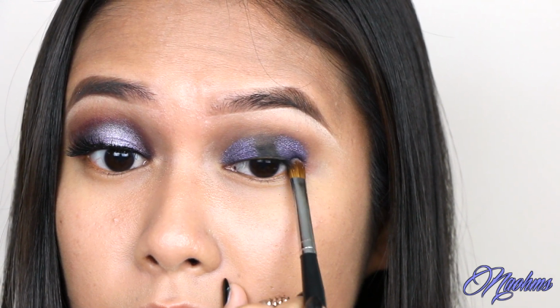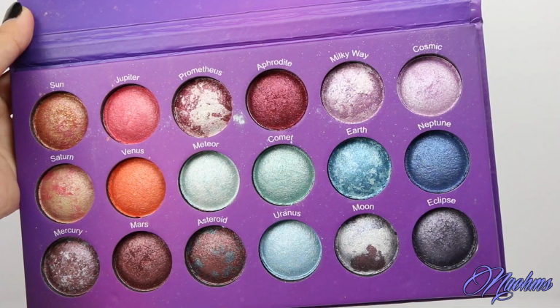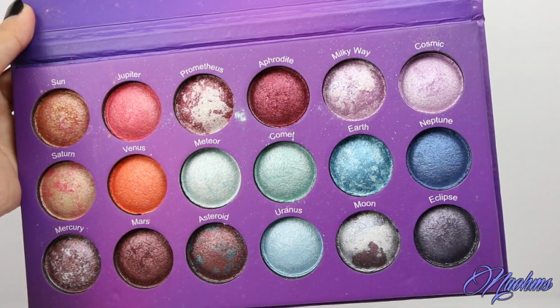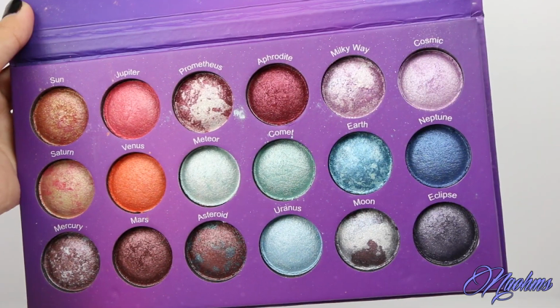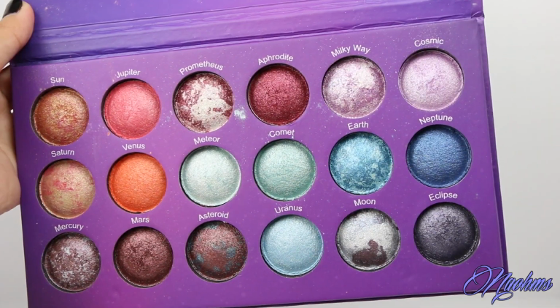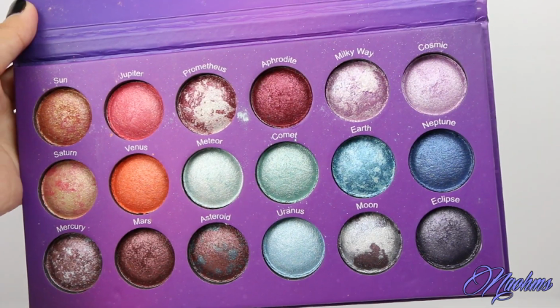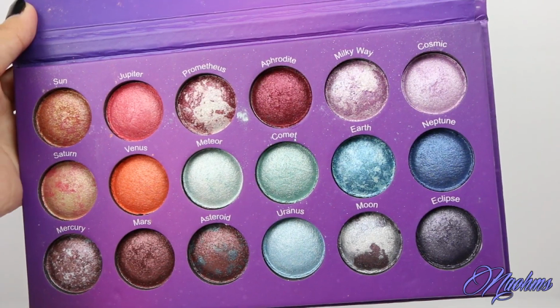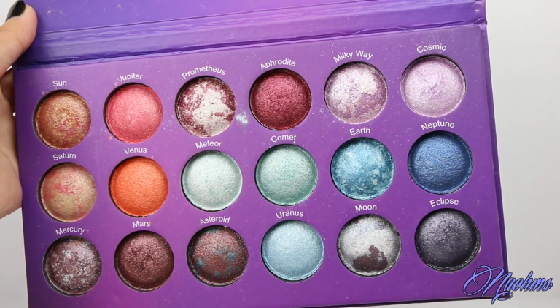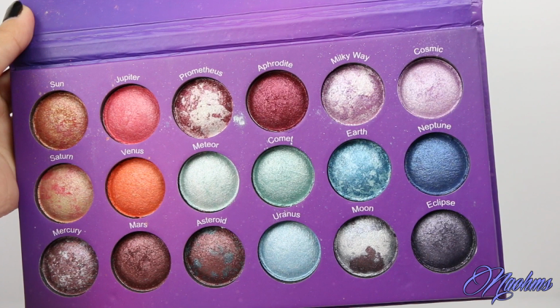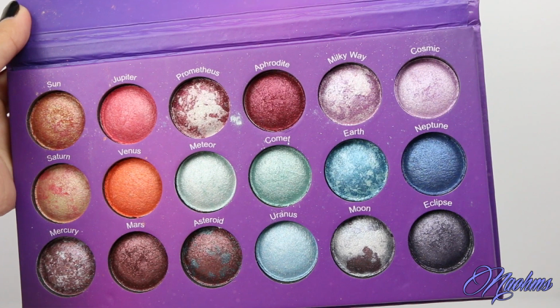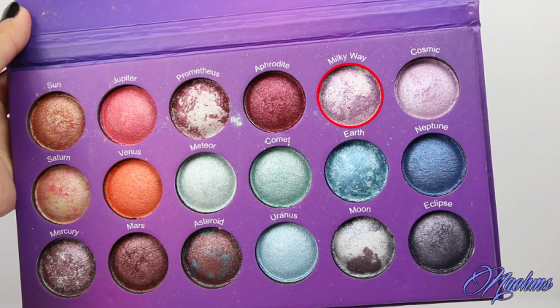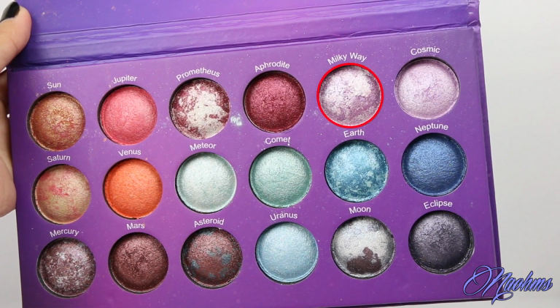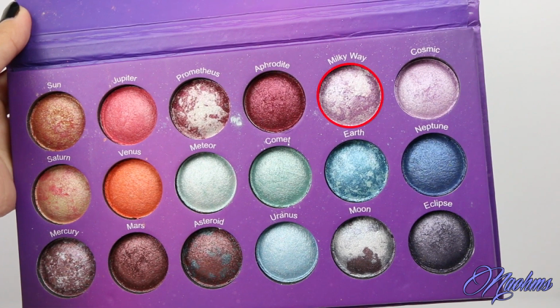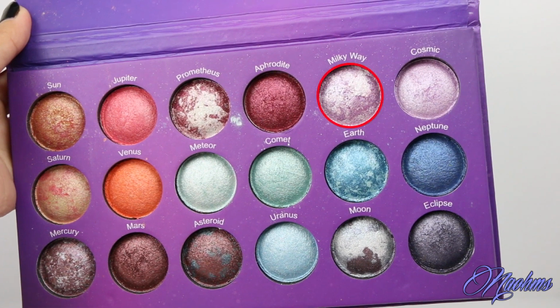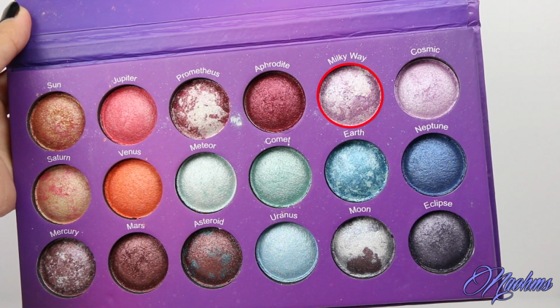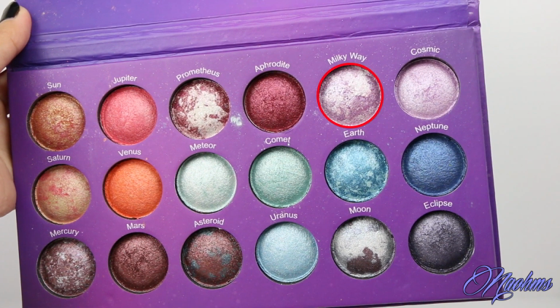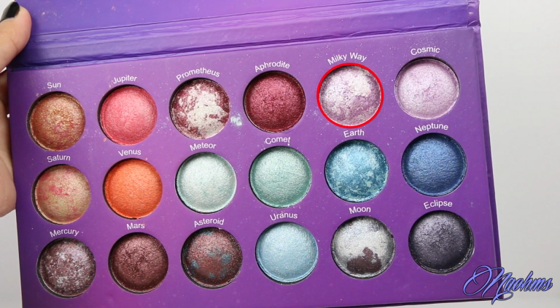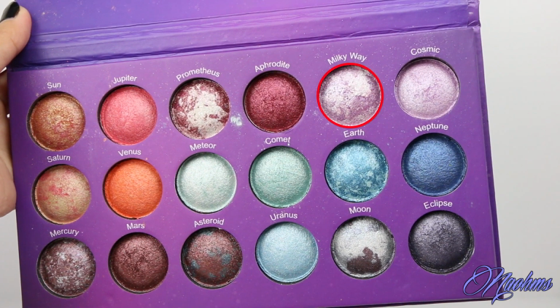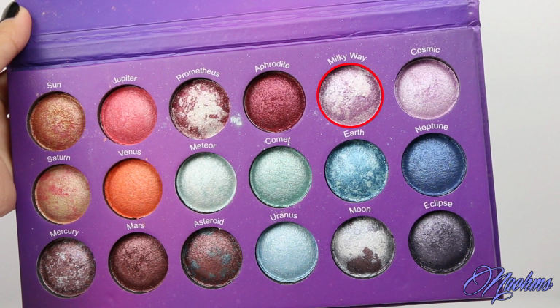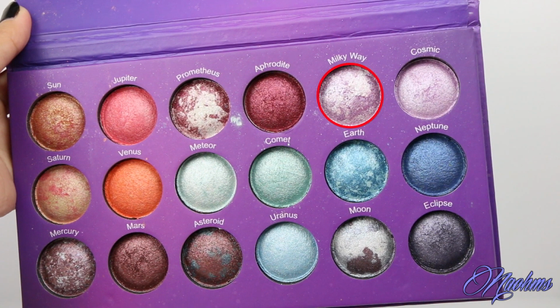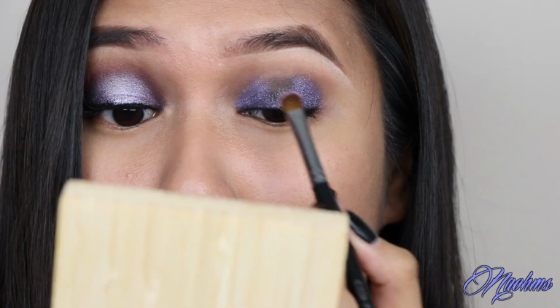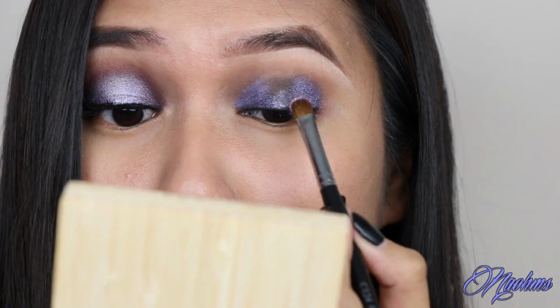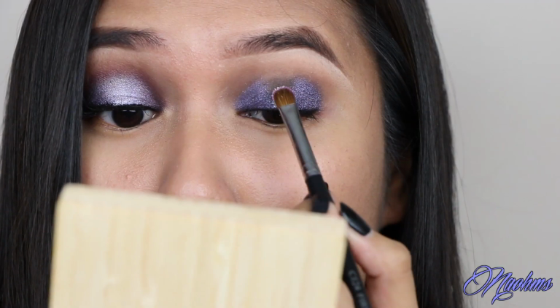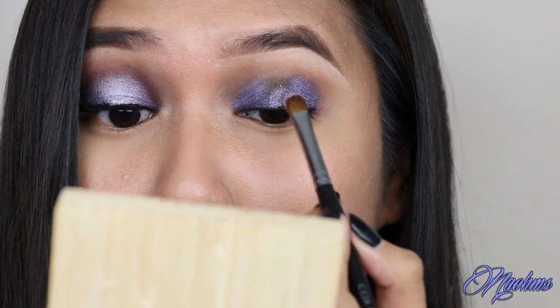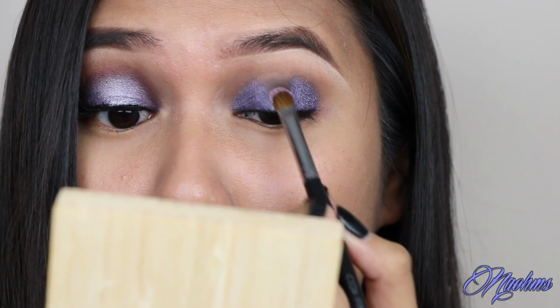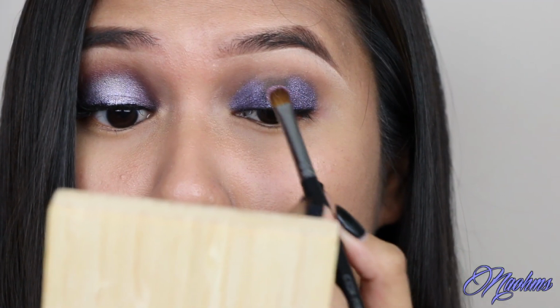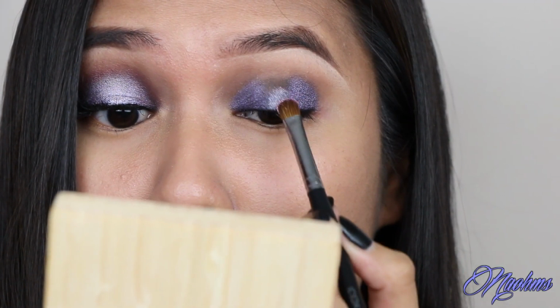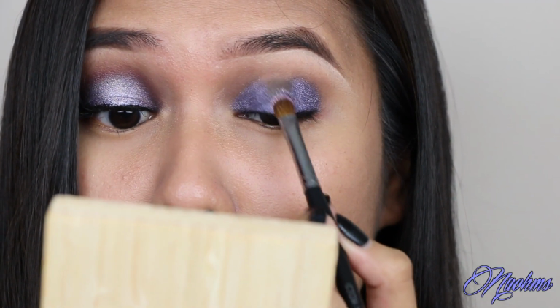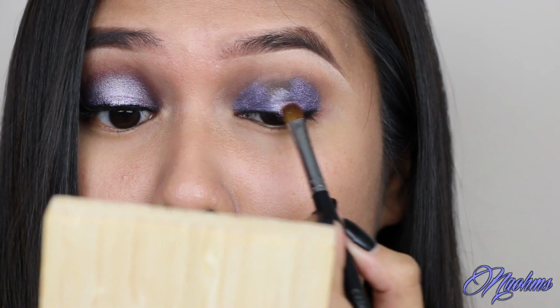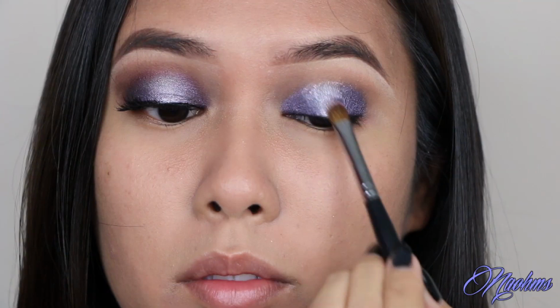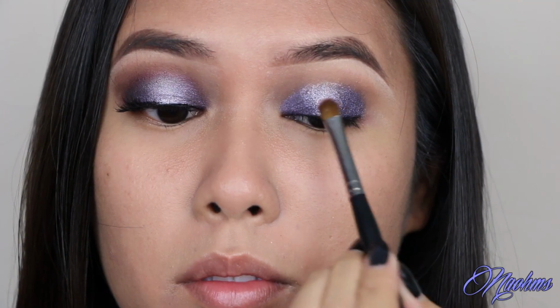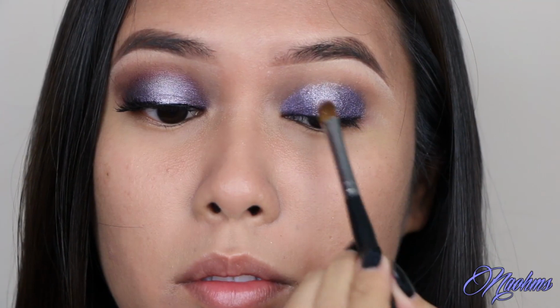Using the same technique, take the color Milky Way and lay this down right in the center.